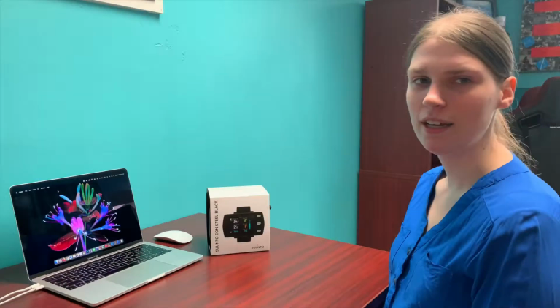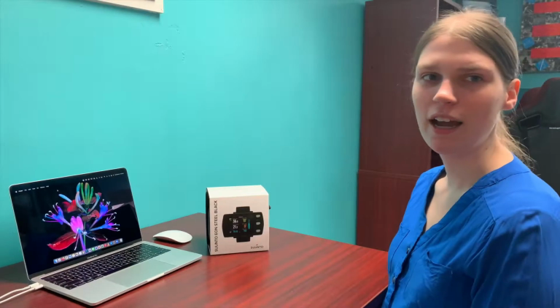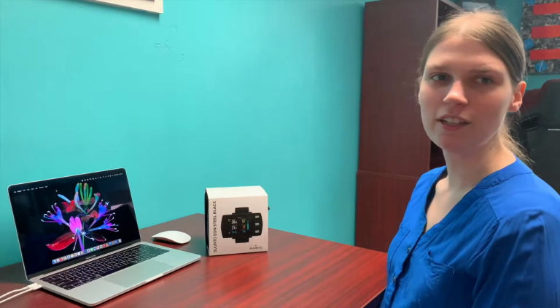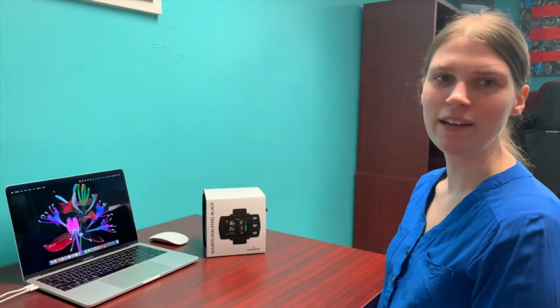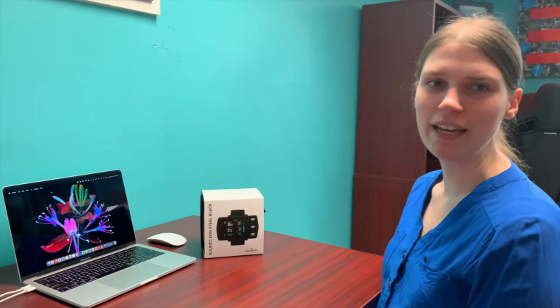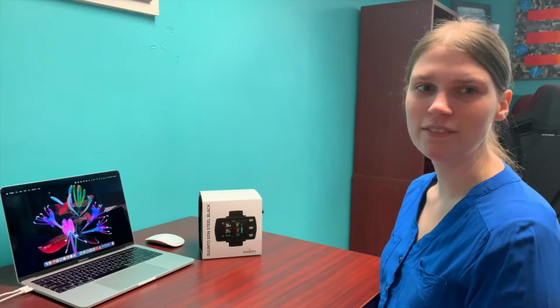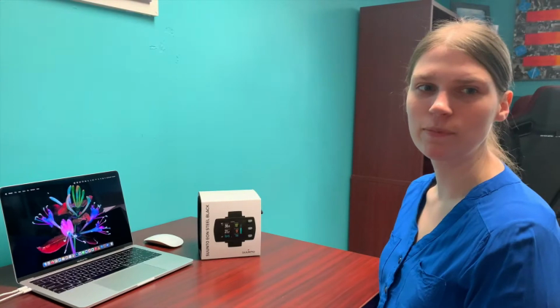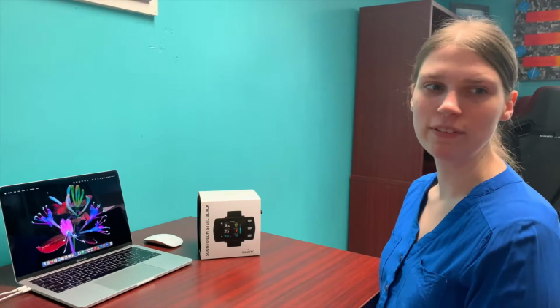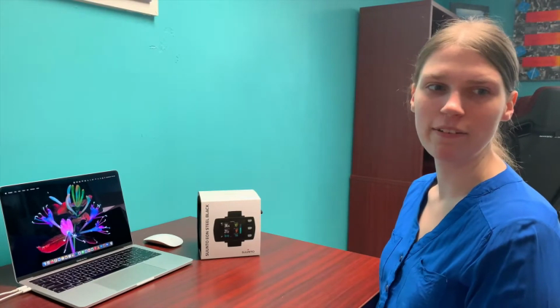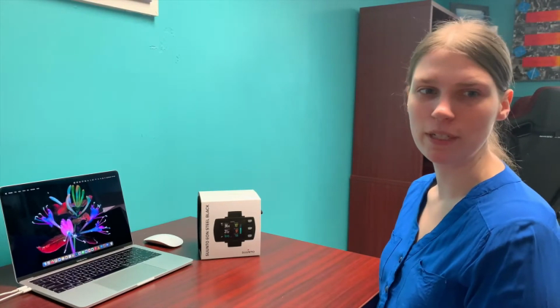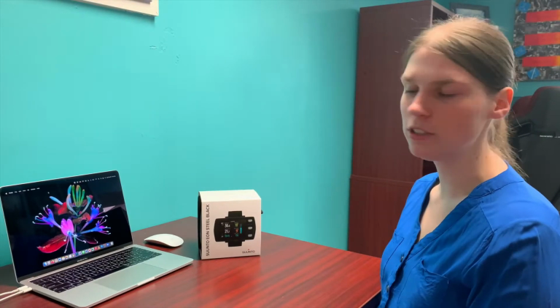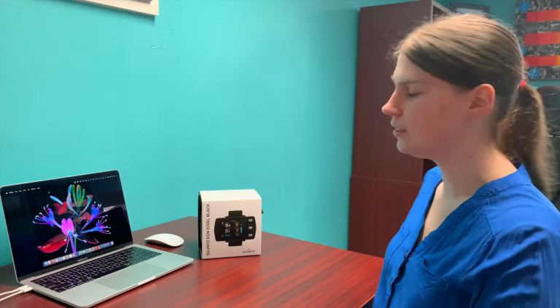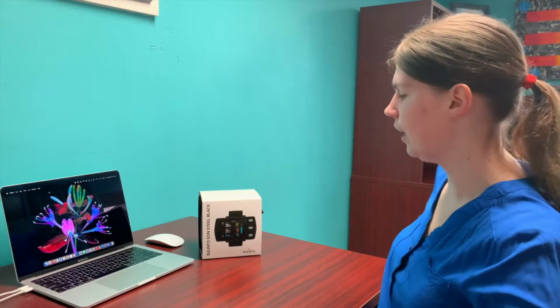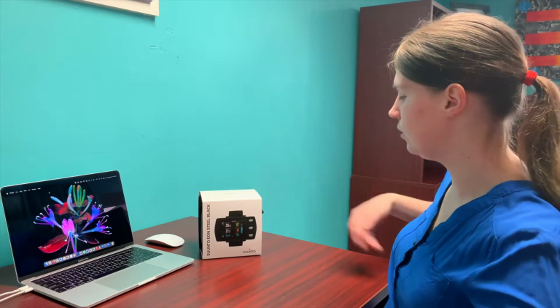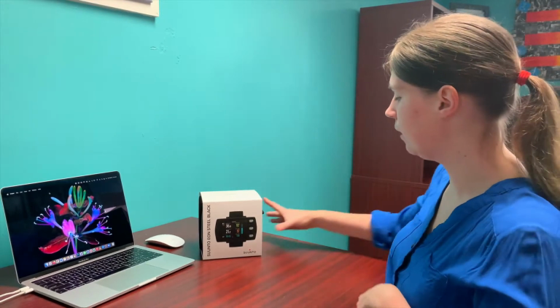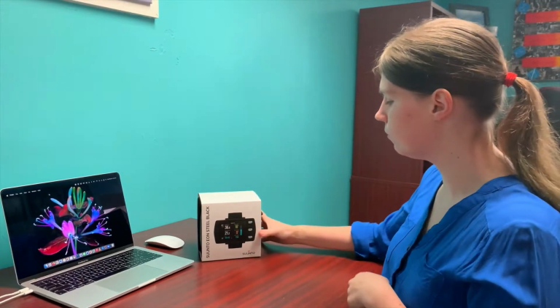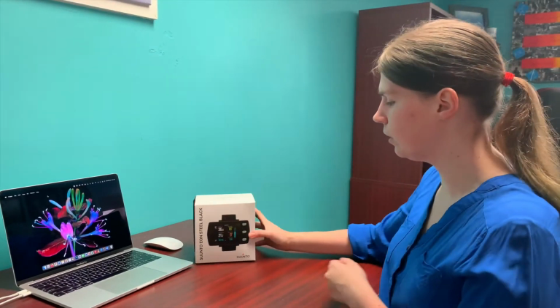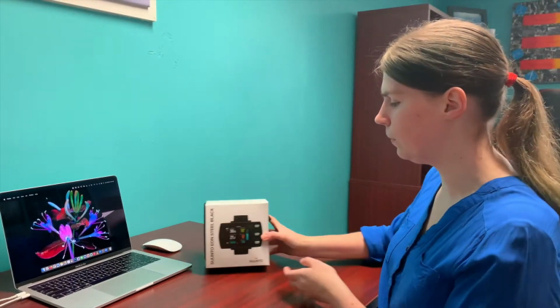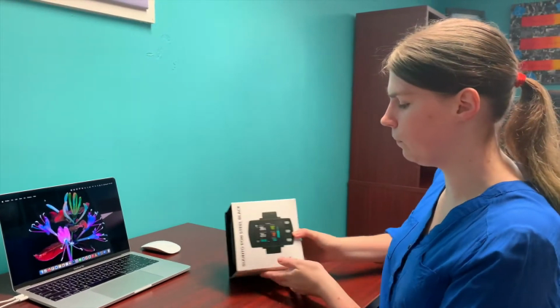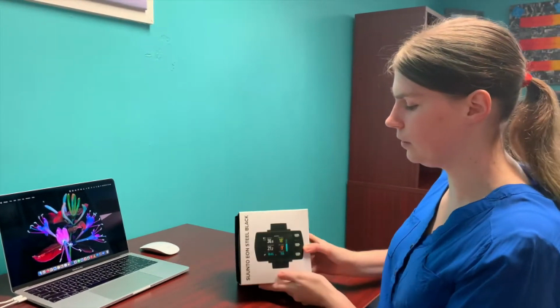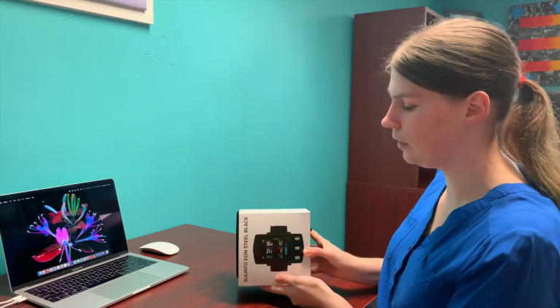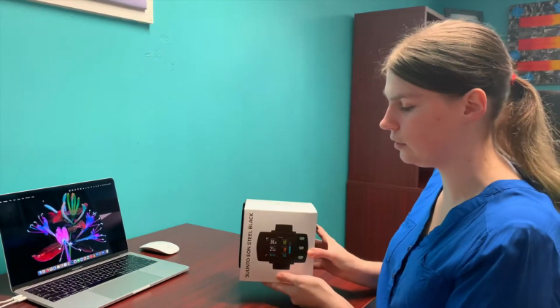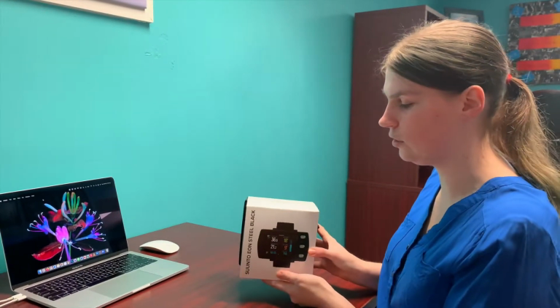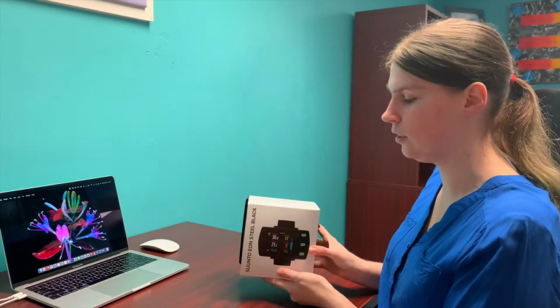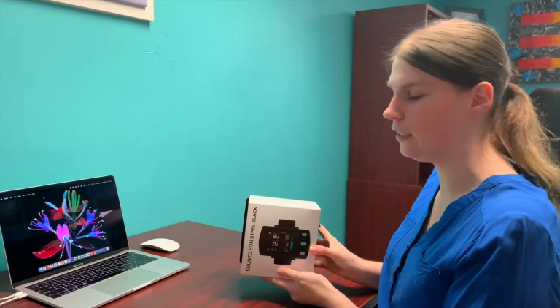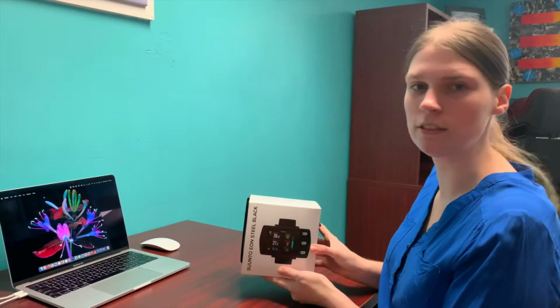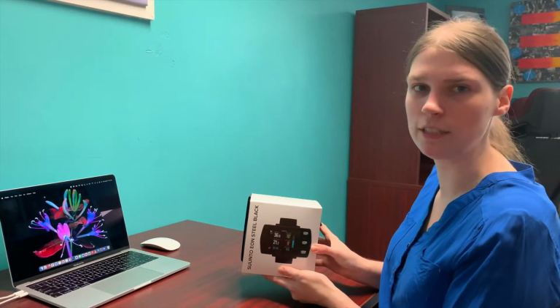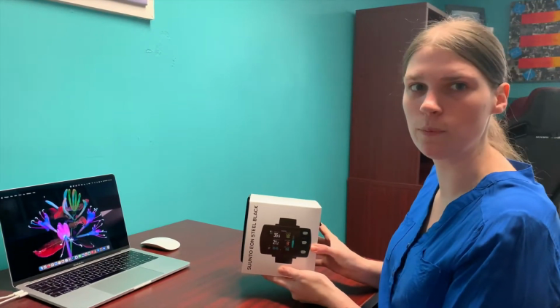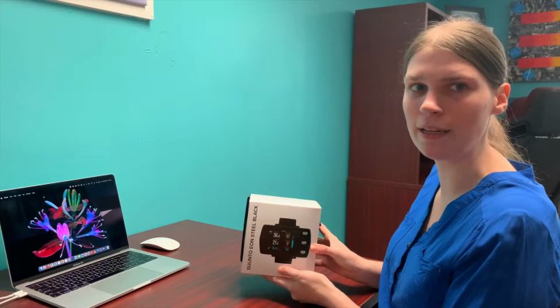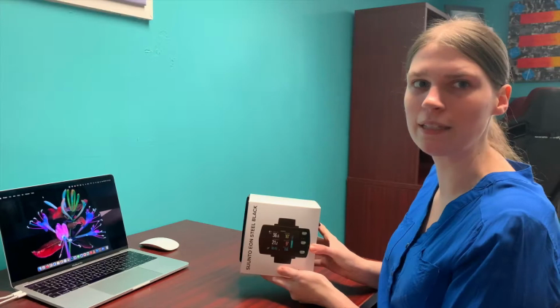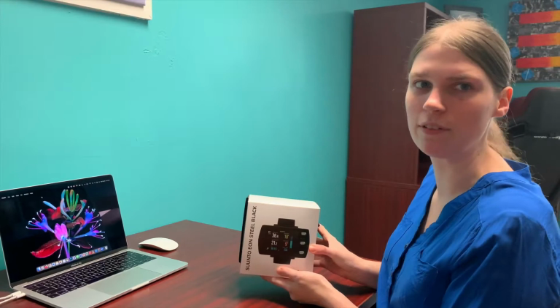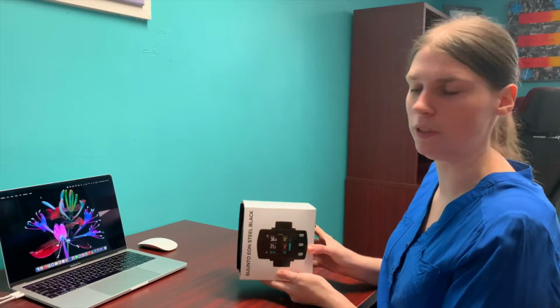Hello, I'm Caleb from Love of Diving Productions and today we're going to be unboxing a Suunto Eon Steel Black dive computer.